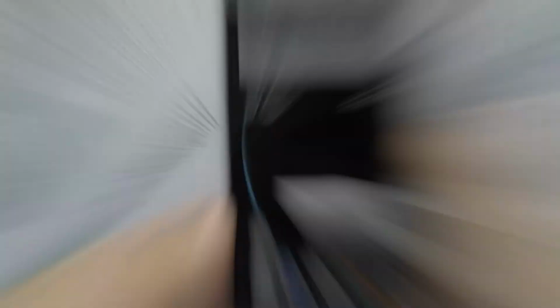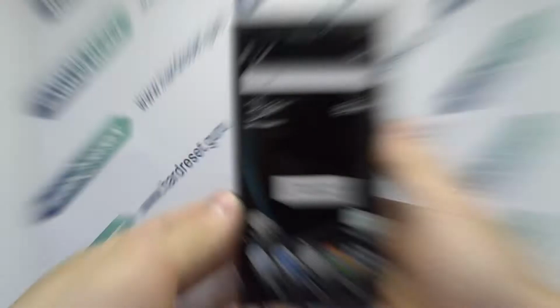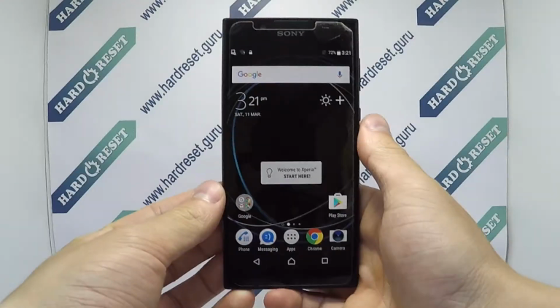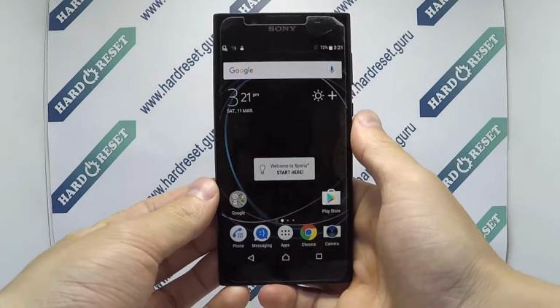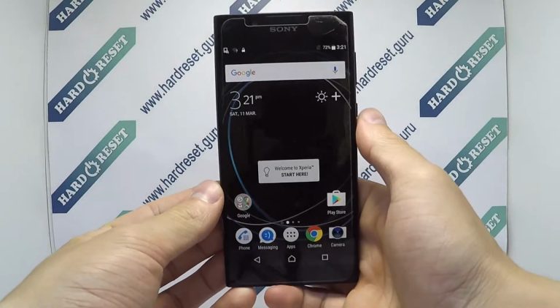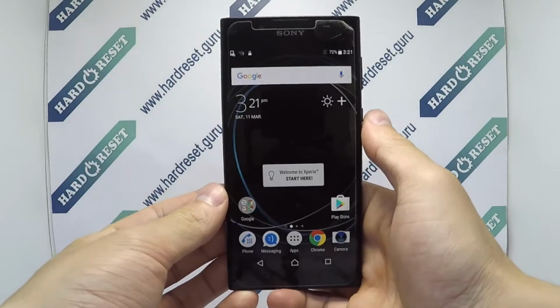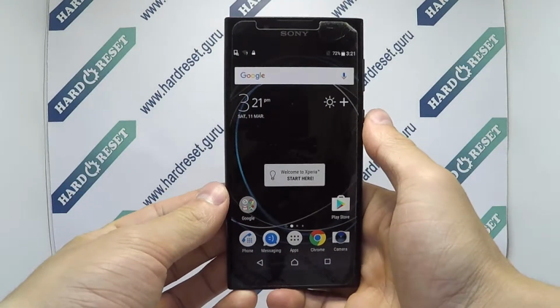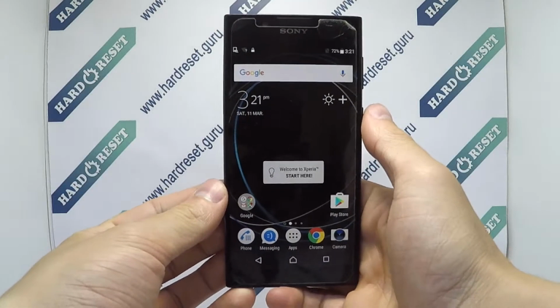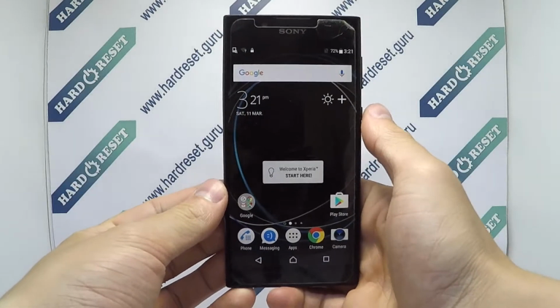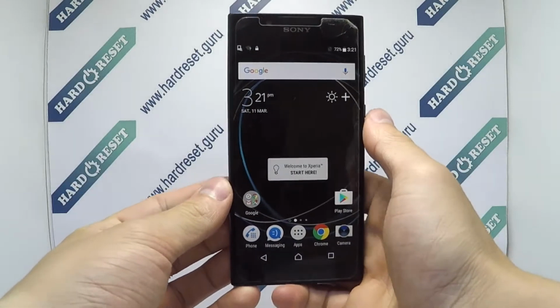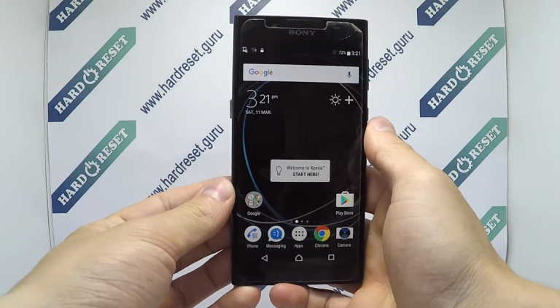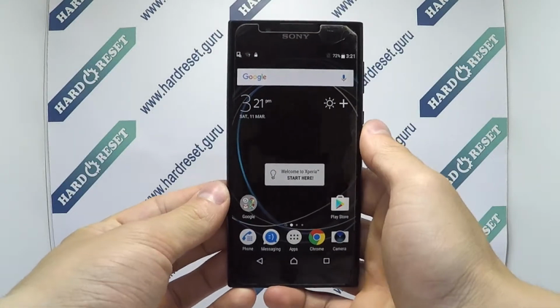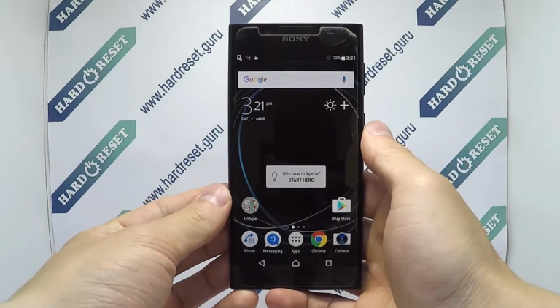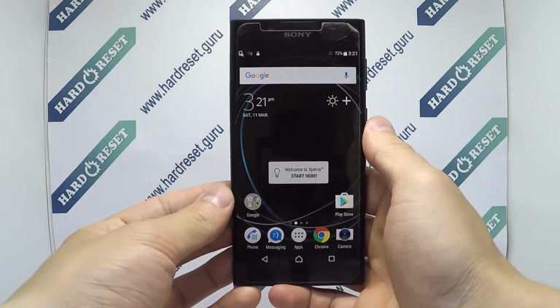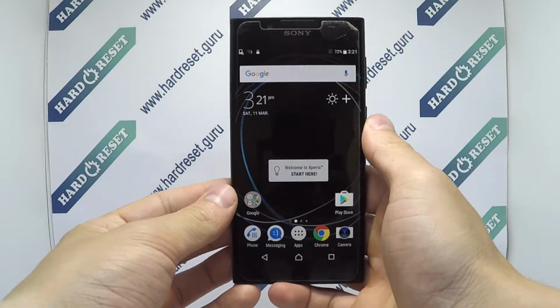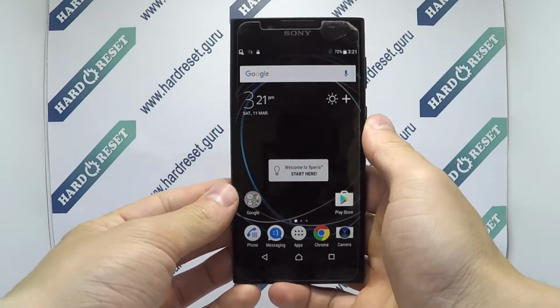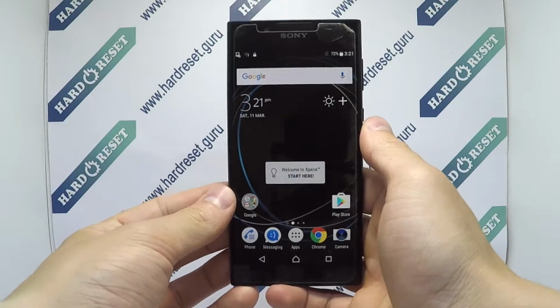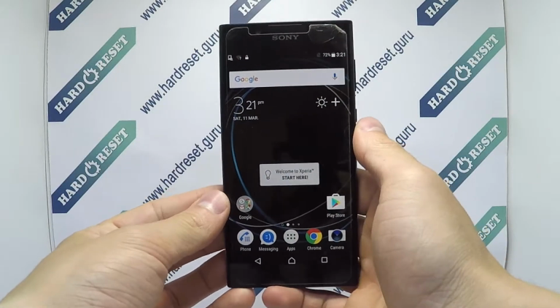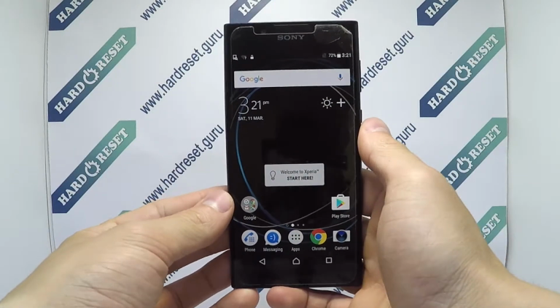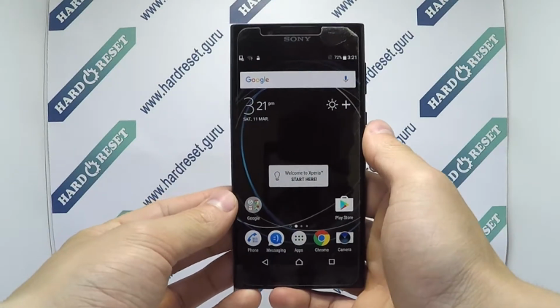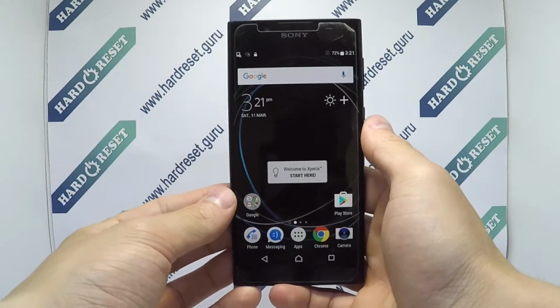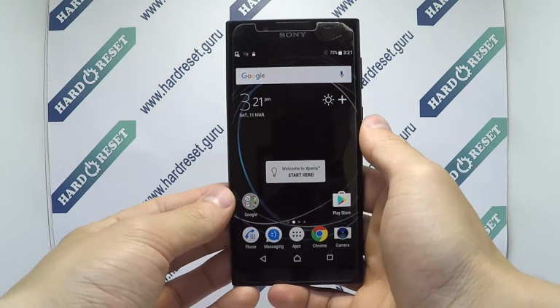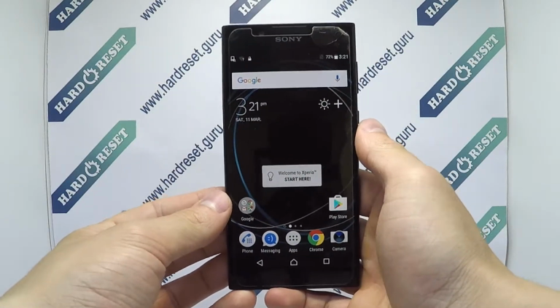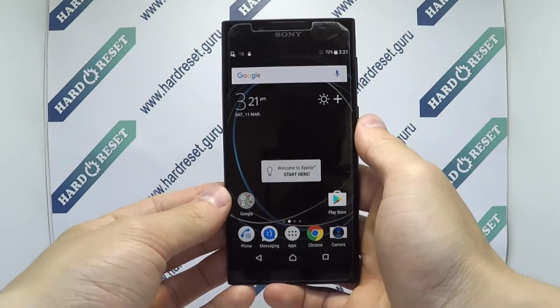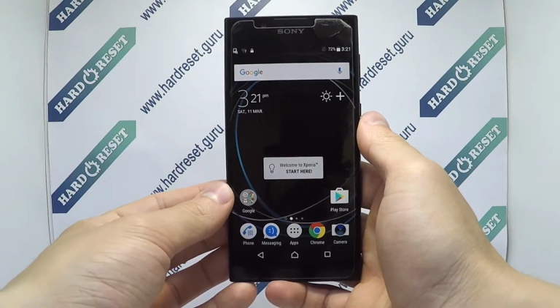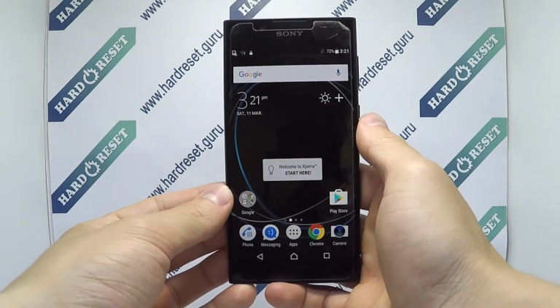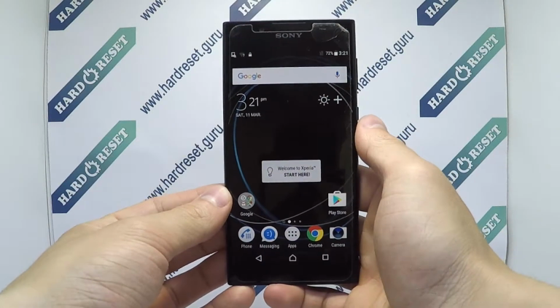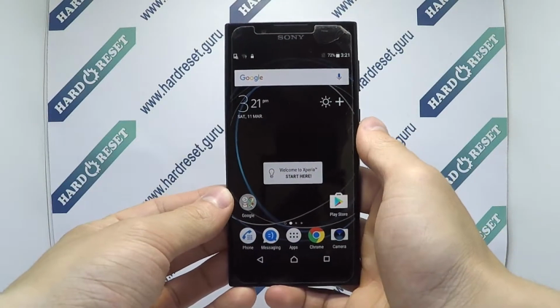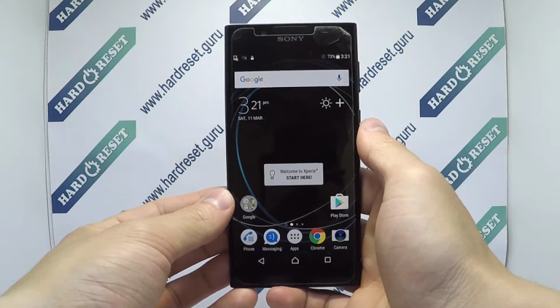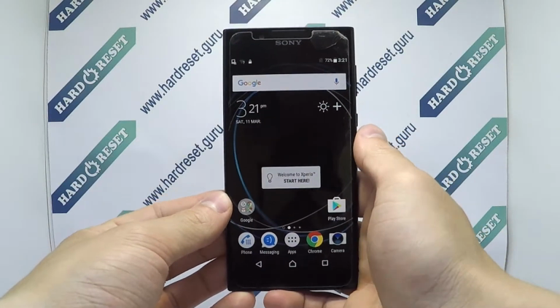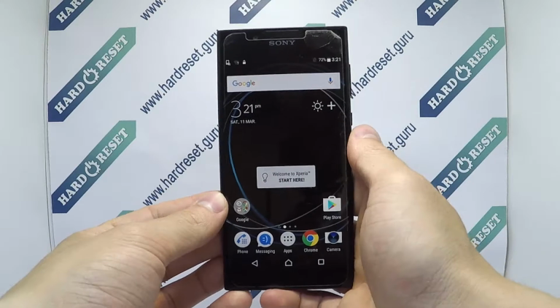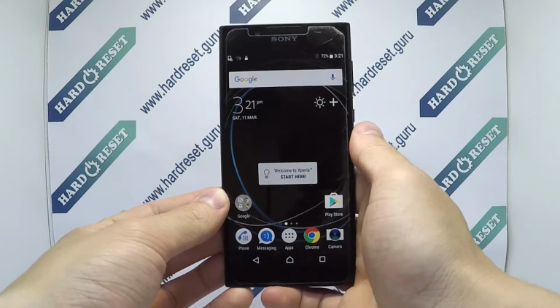Hello, I show you how to factory reset through menu on Sony Xperia L1.